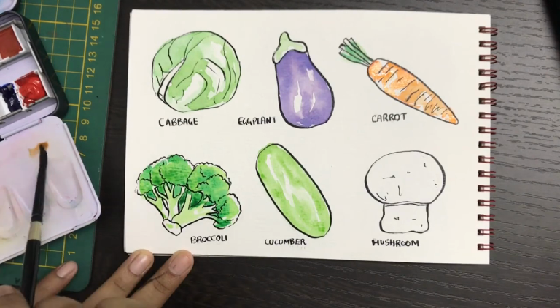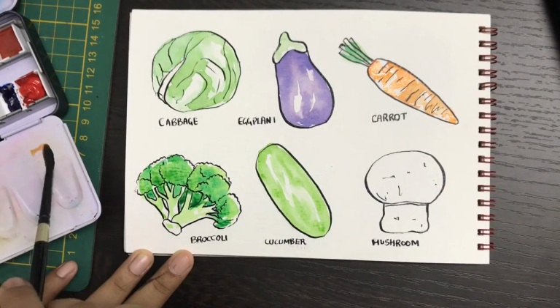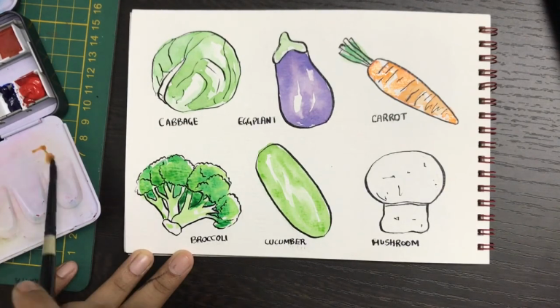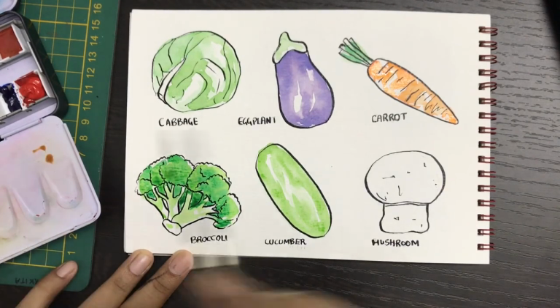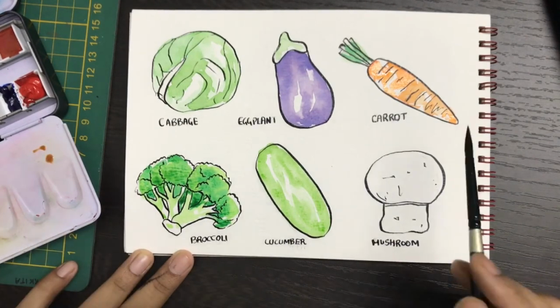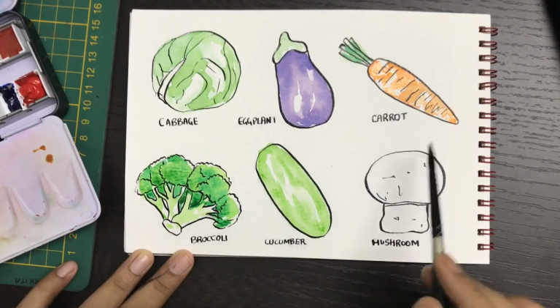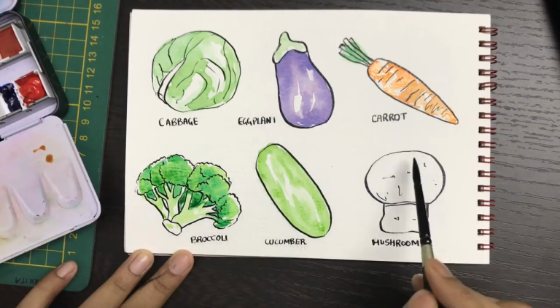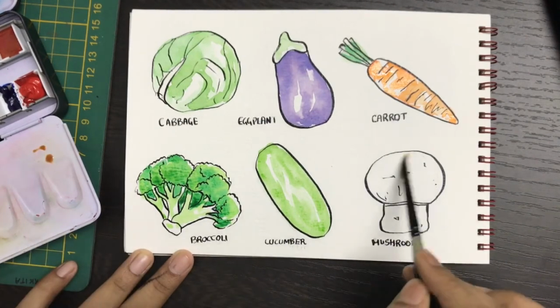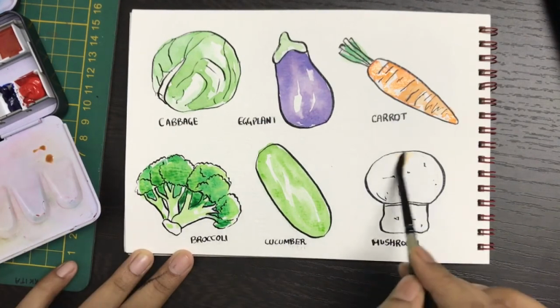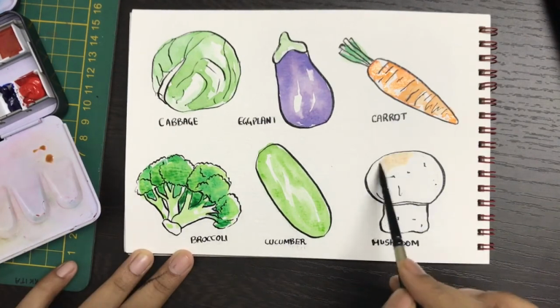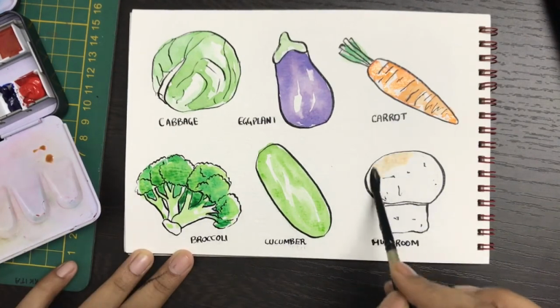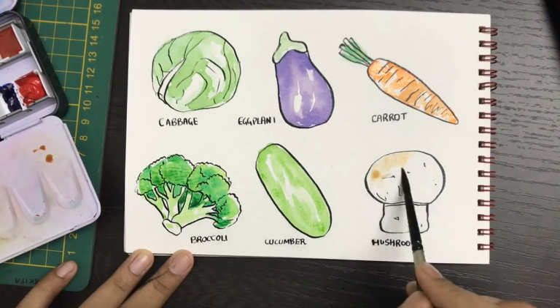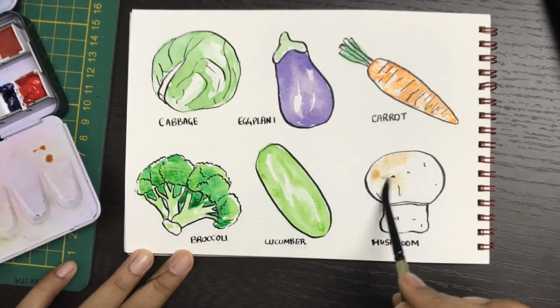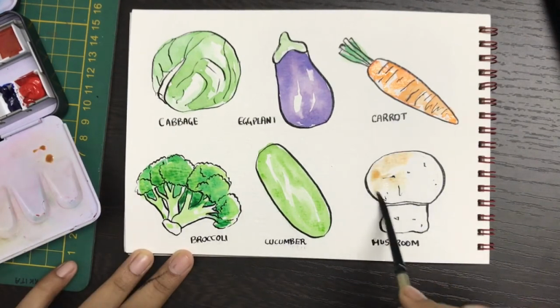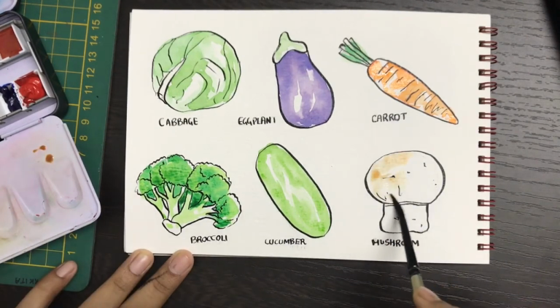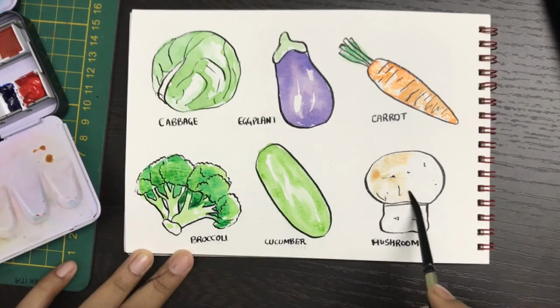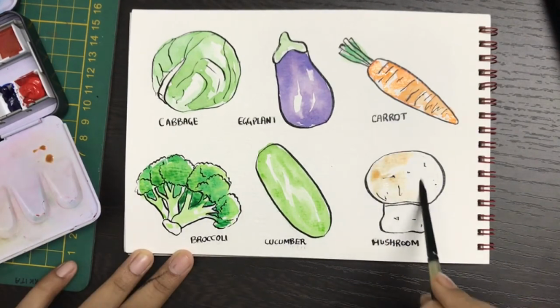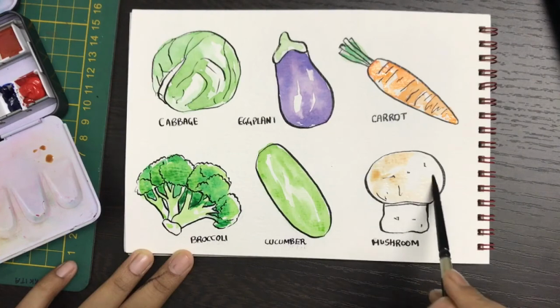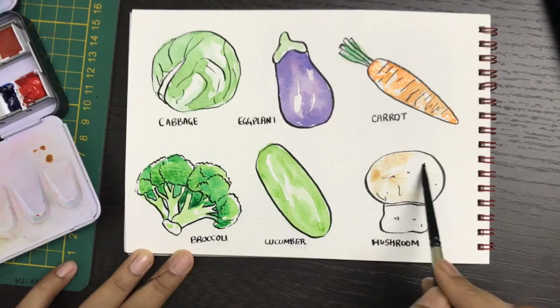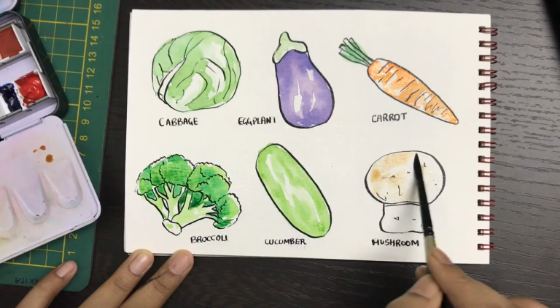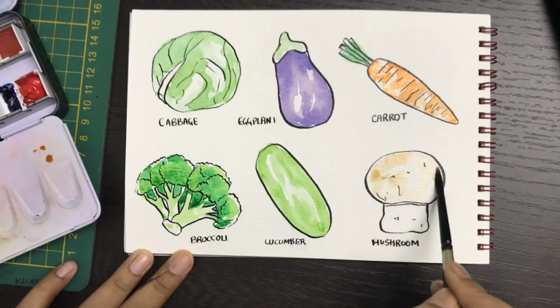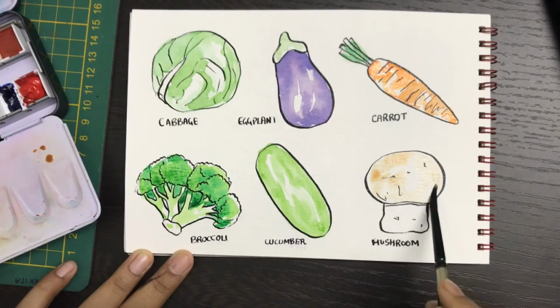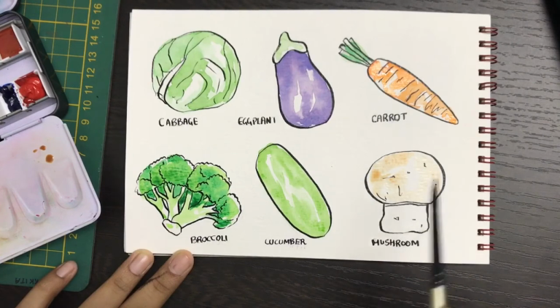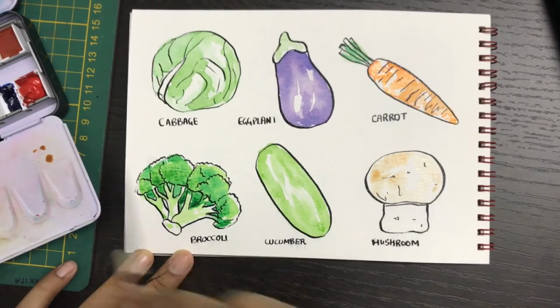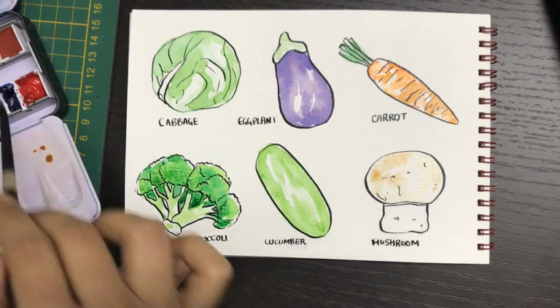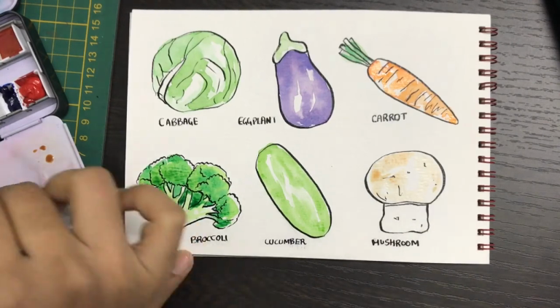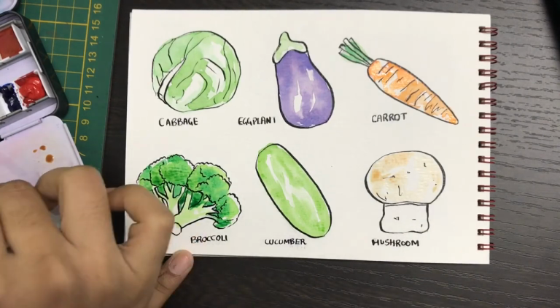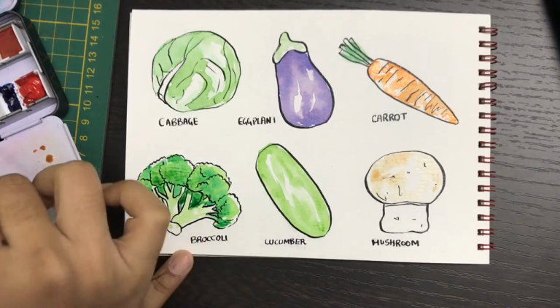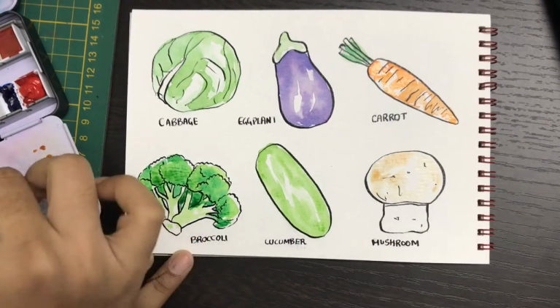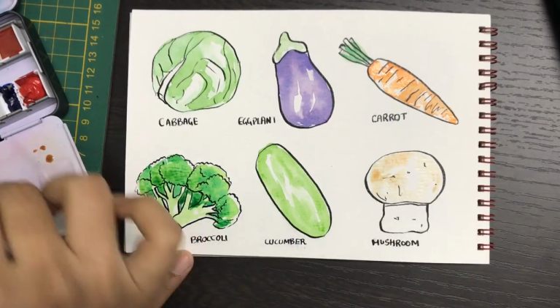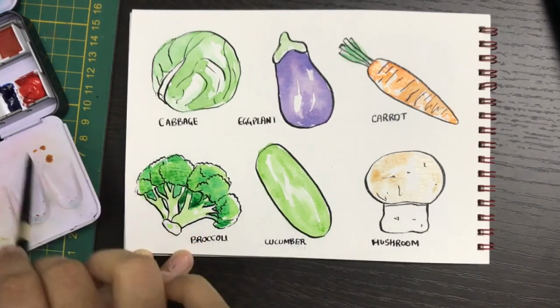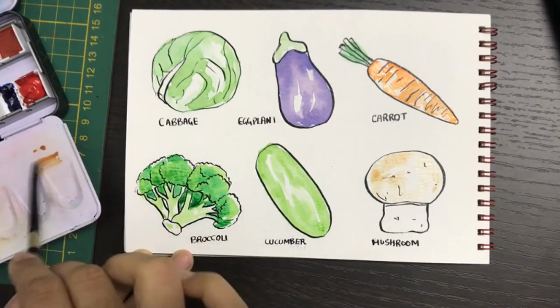For the mushroom it's a similar thing — we're going to use some light brown and add in the colors. We're going to build this up as well.